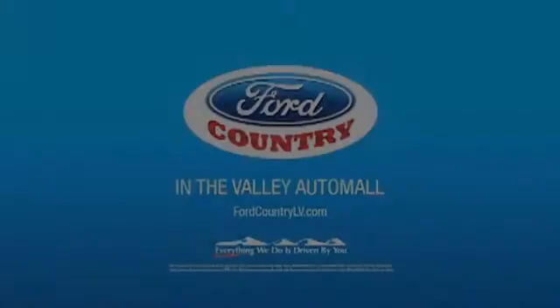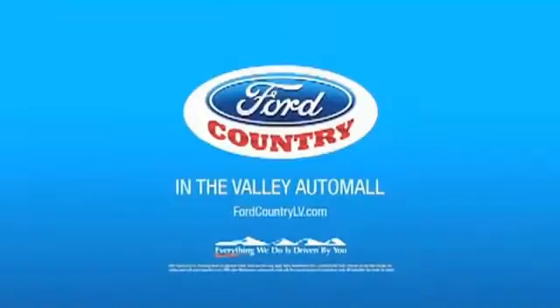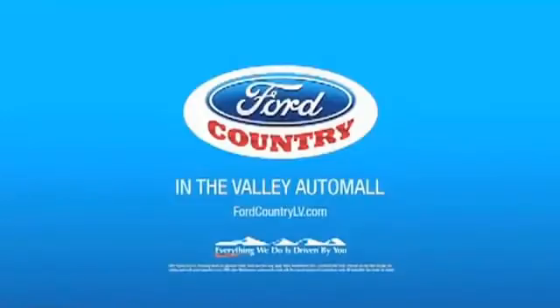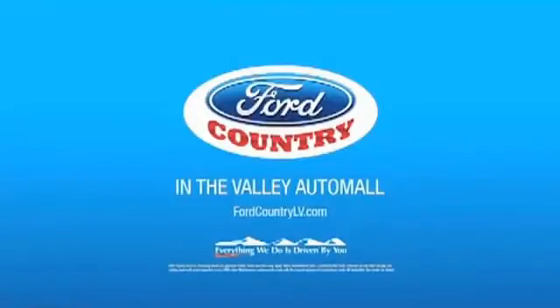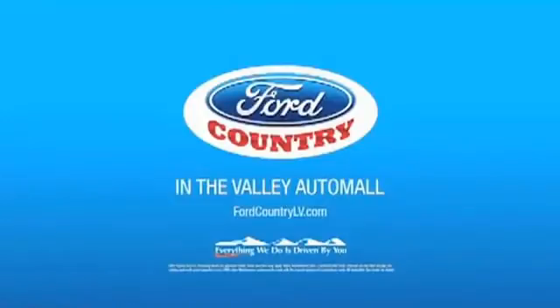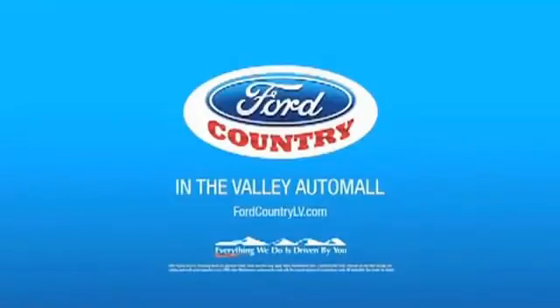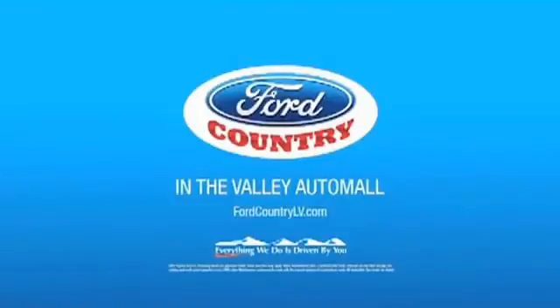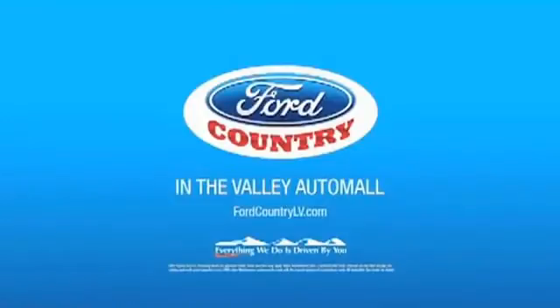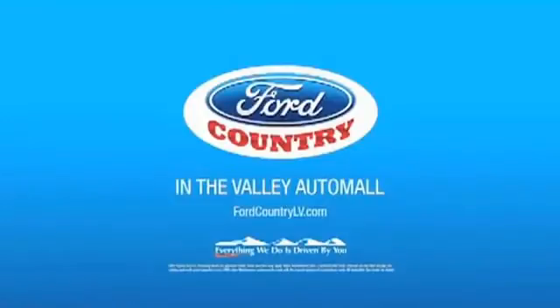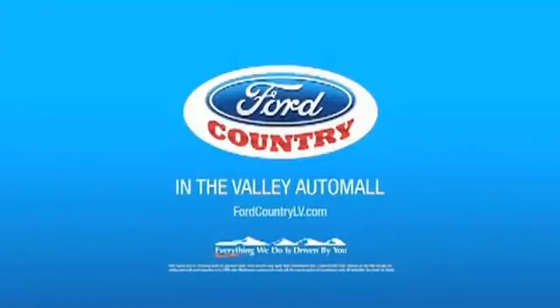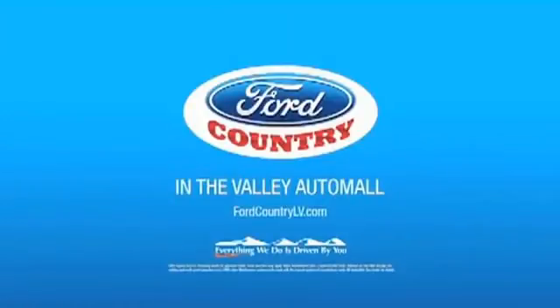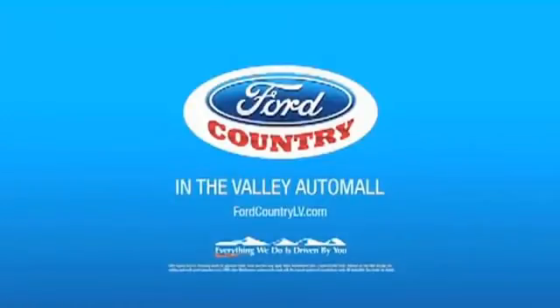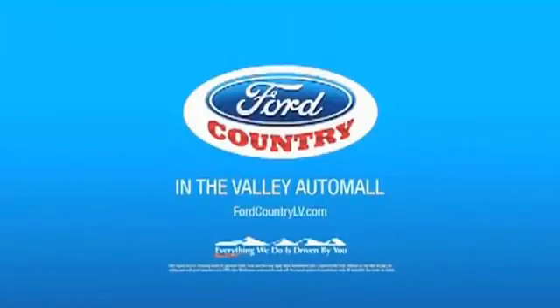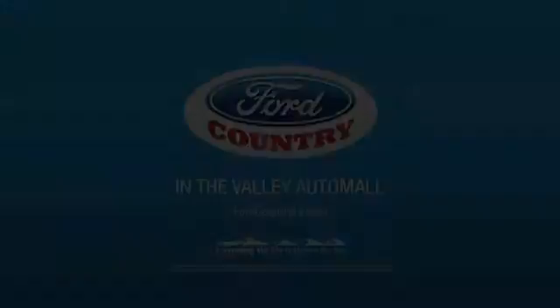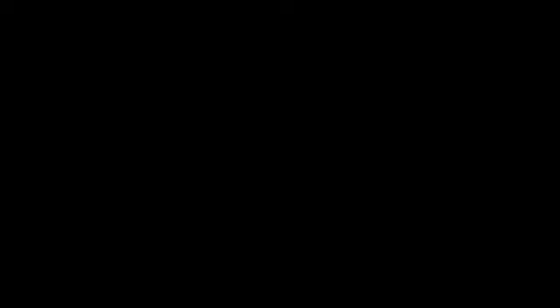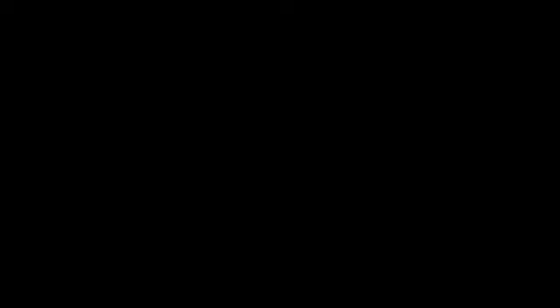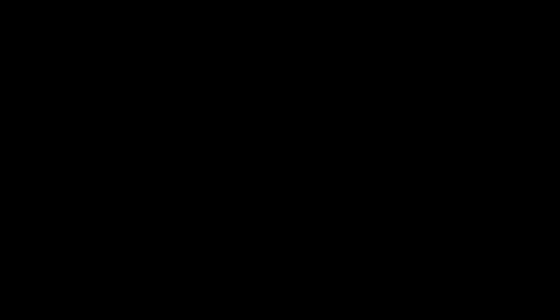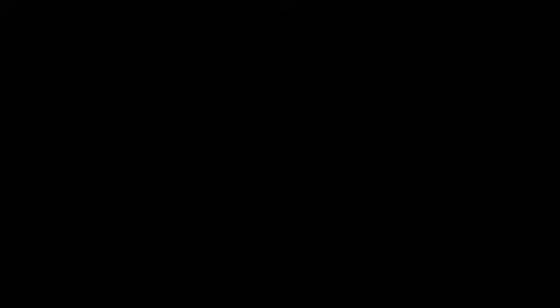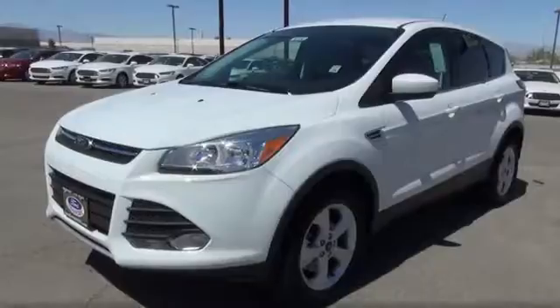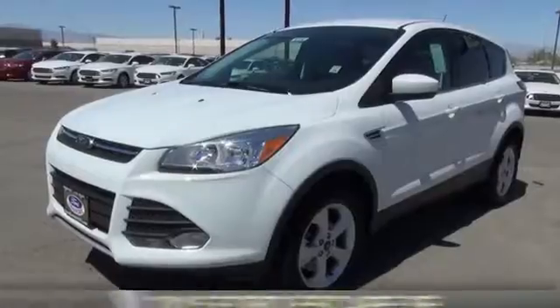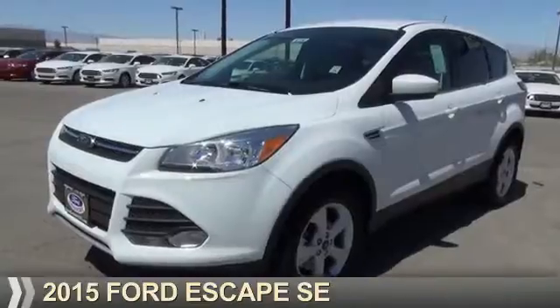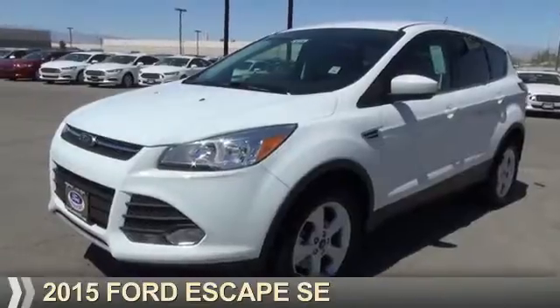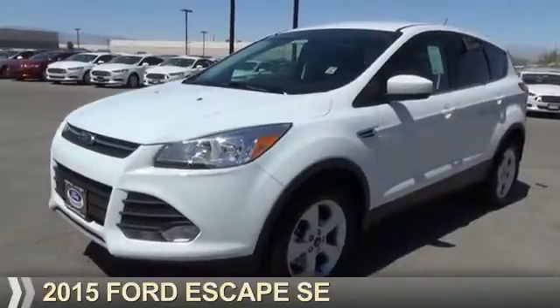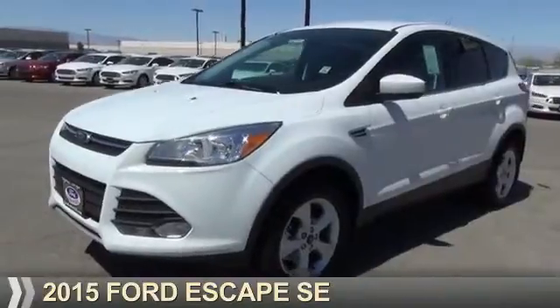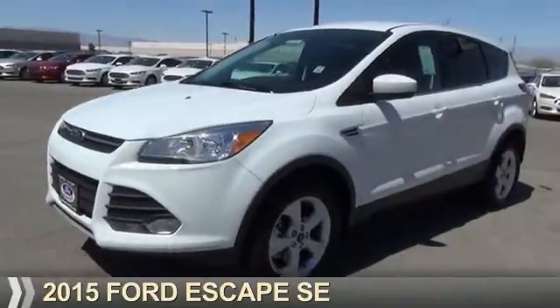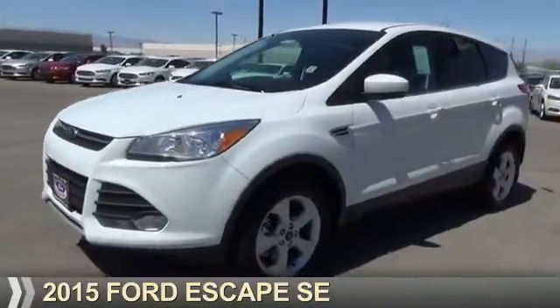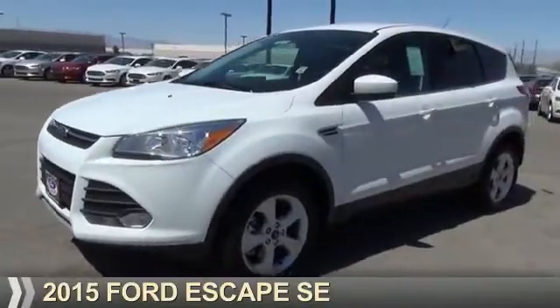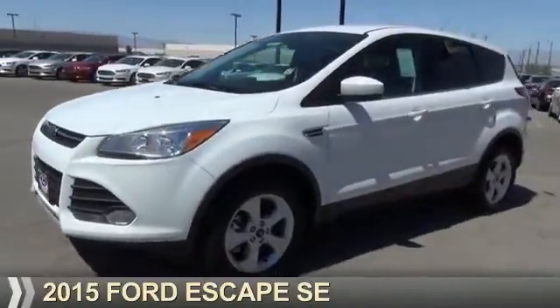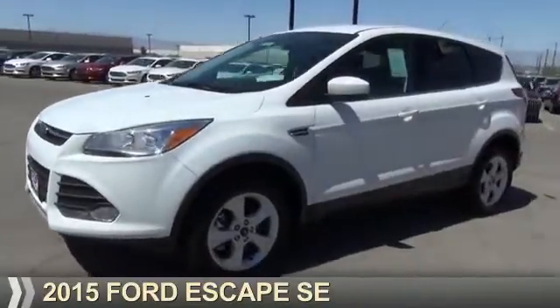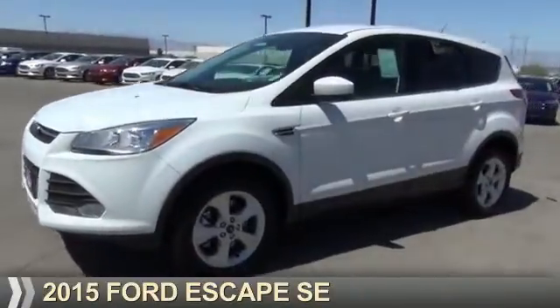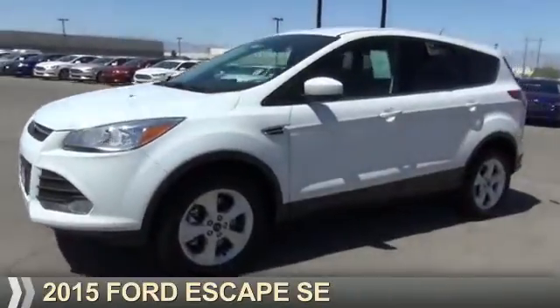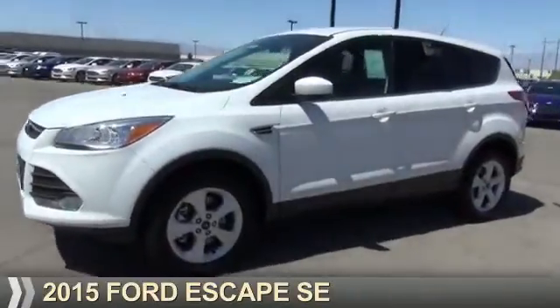Visit Ford Country in the Valley Auto Mall today. Presenting the 2015 Ford Escape.